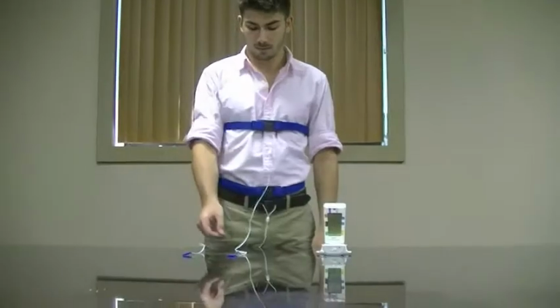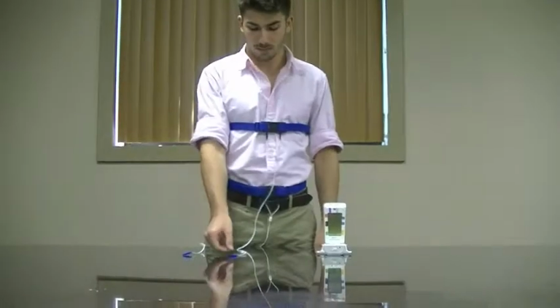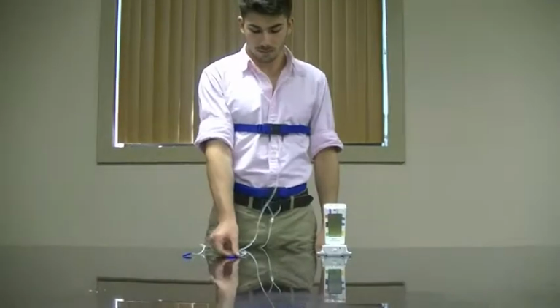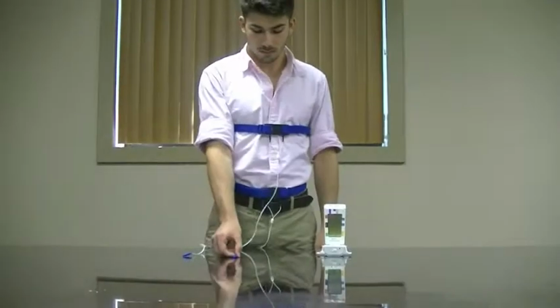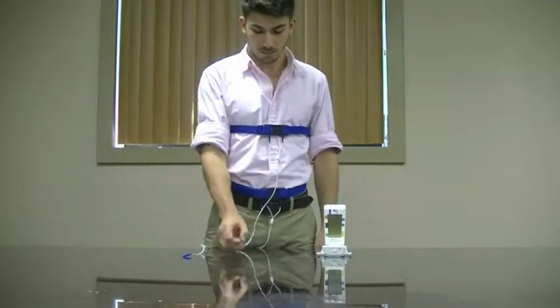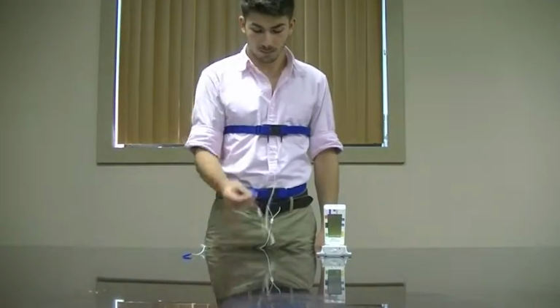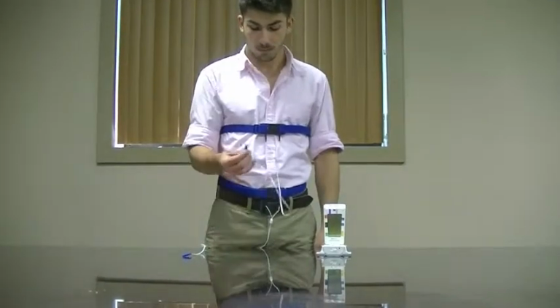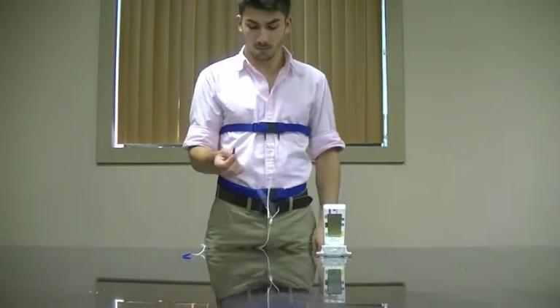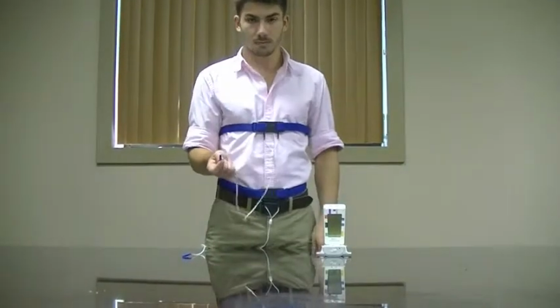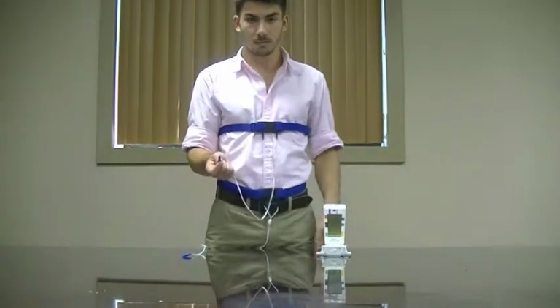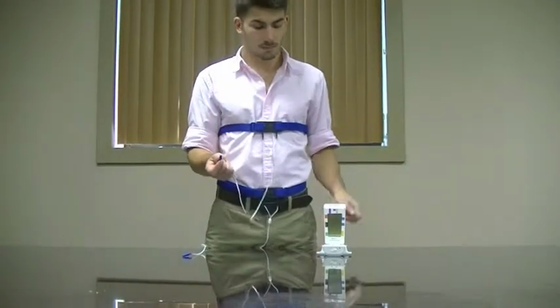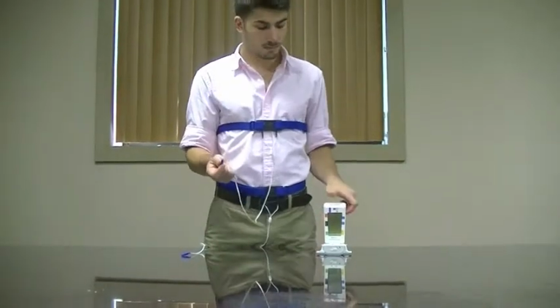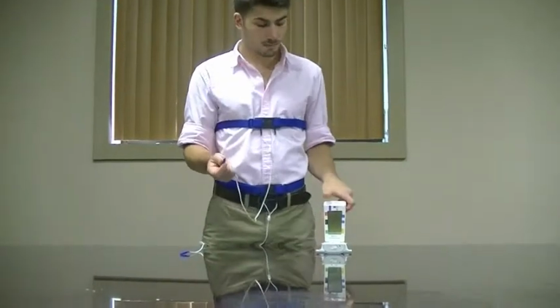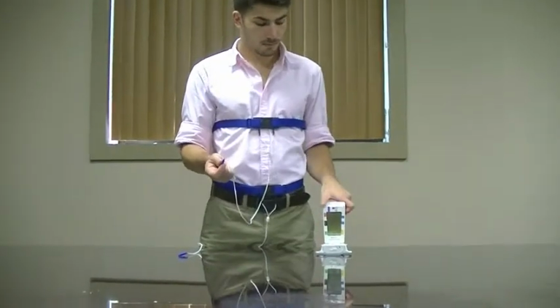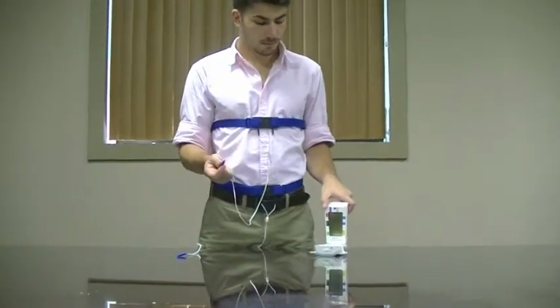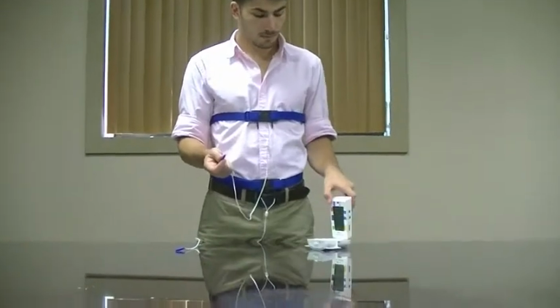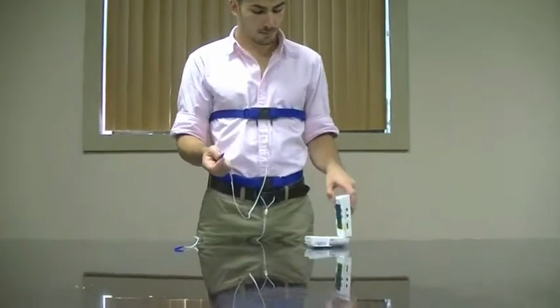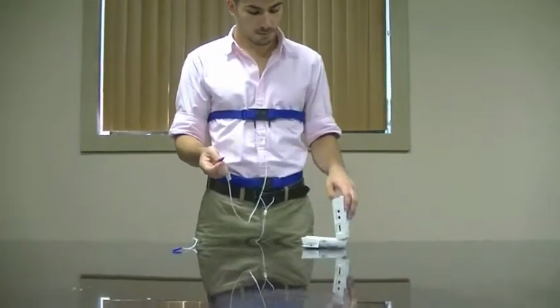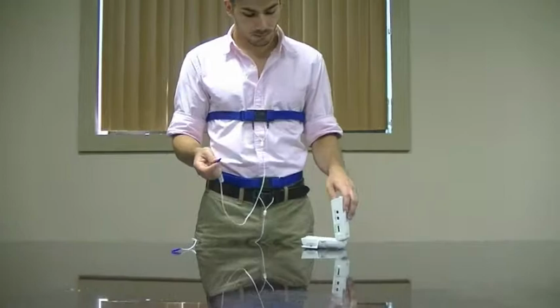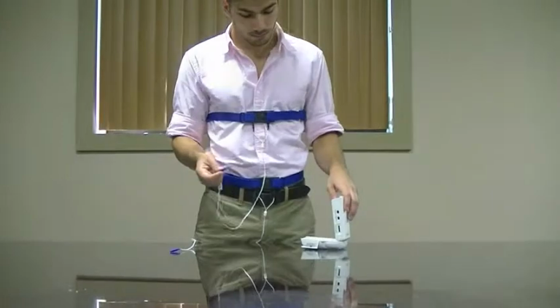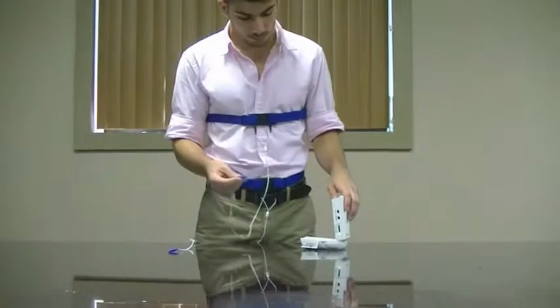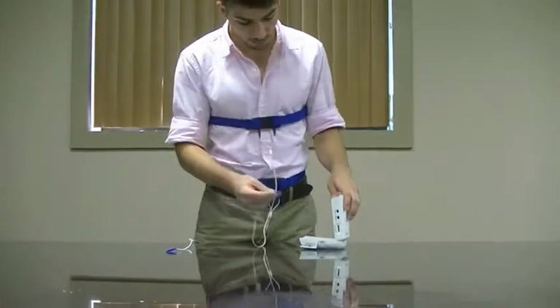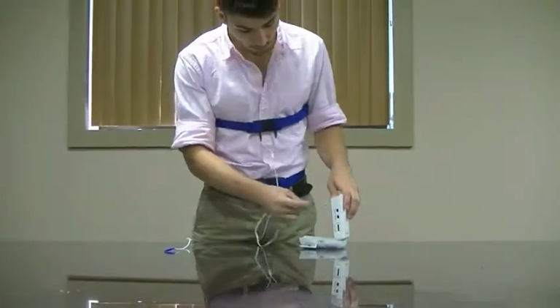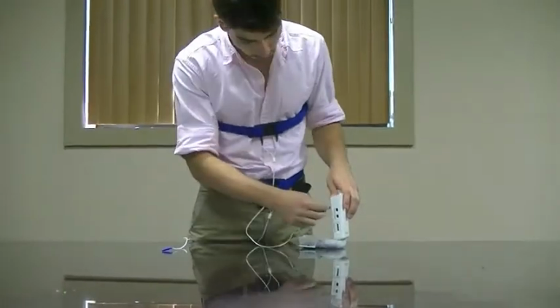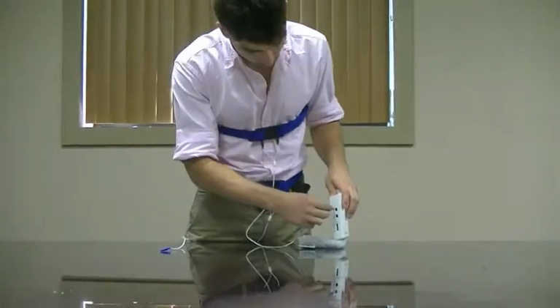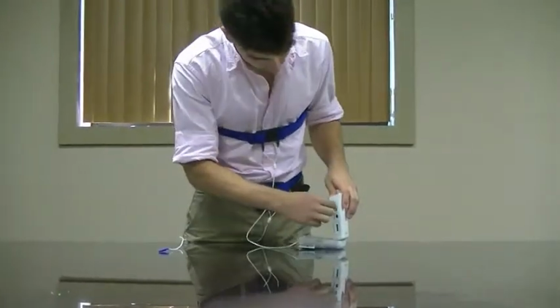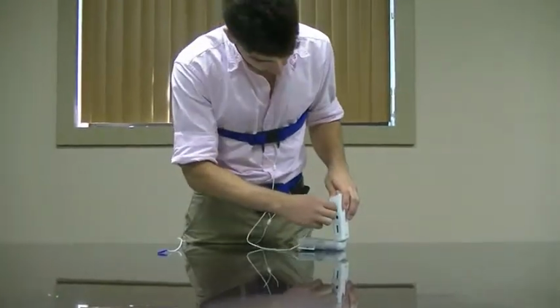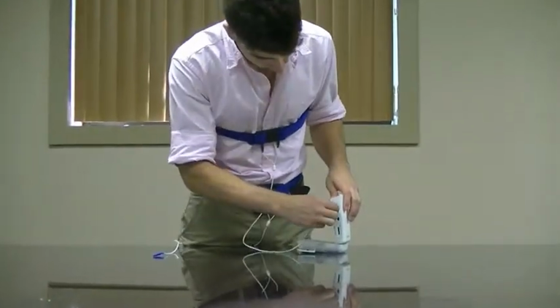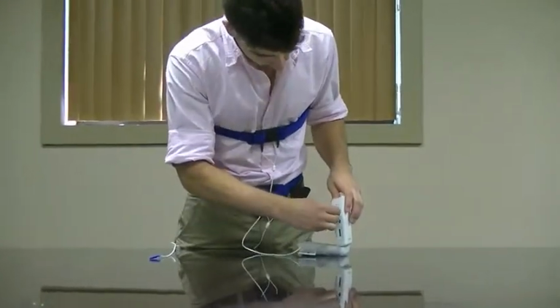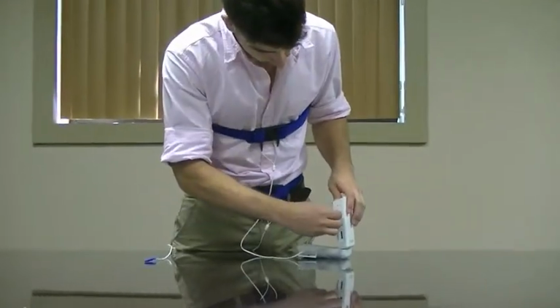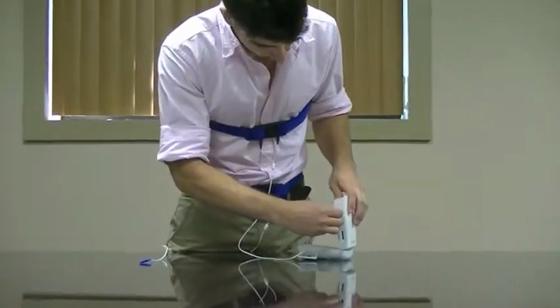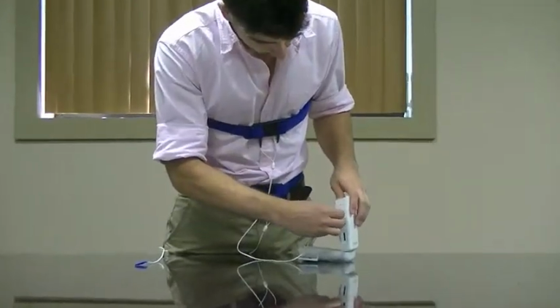Now you will want to attach the blue wires from the straps to the blue position on the side of the device.